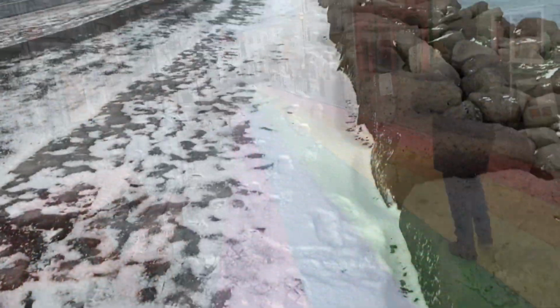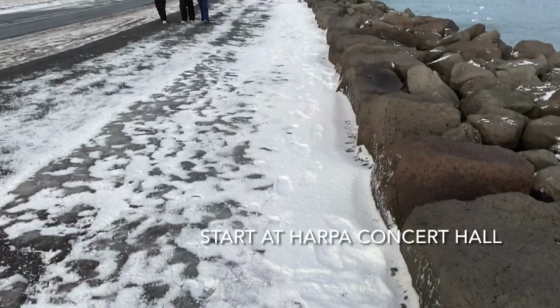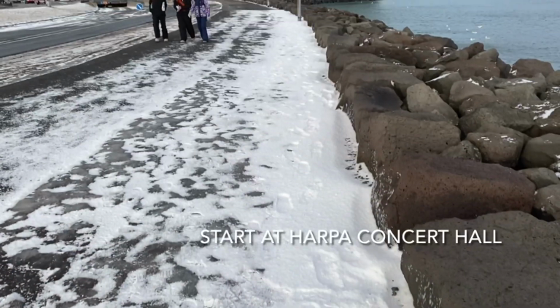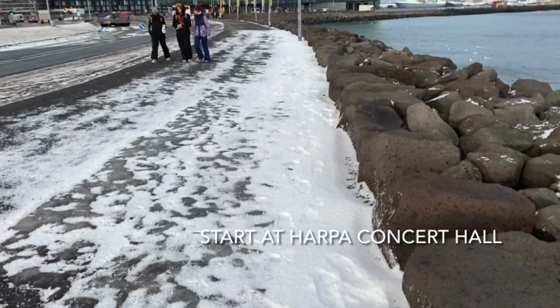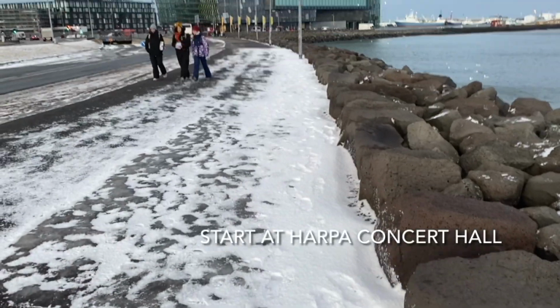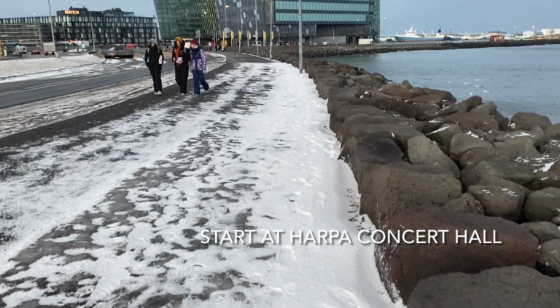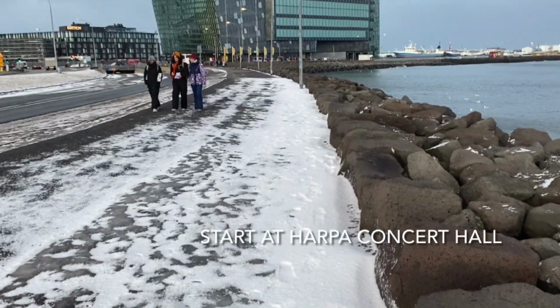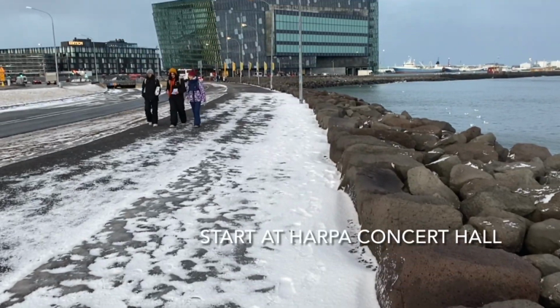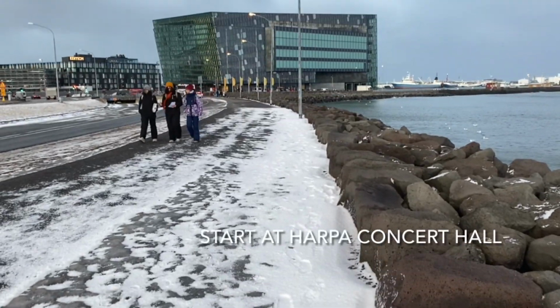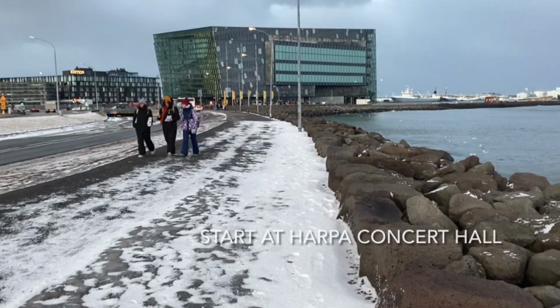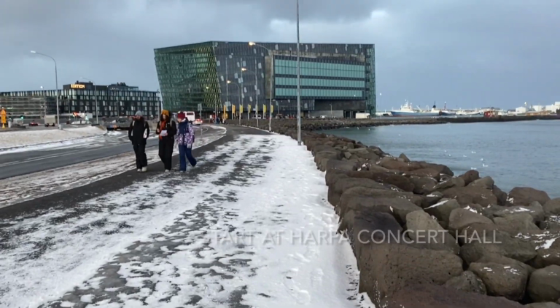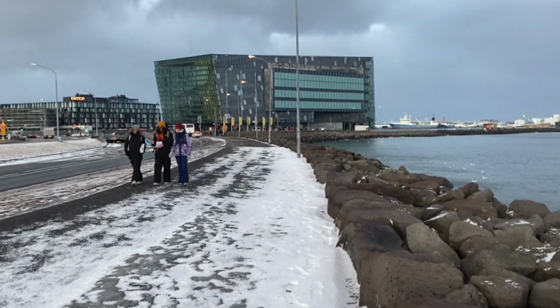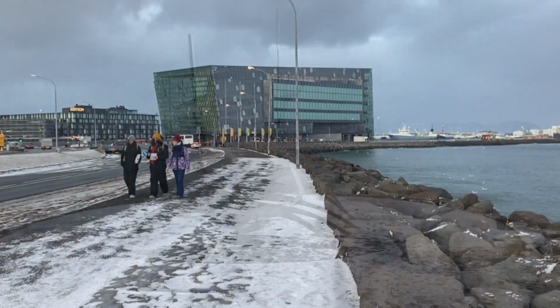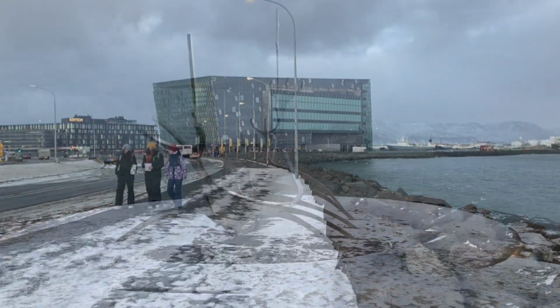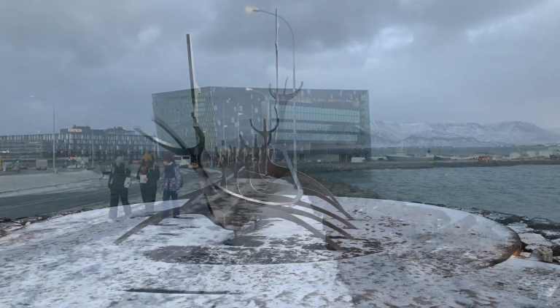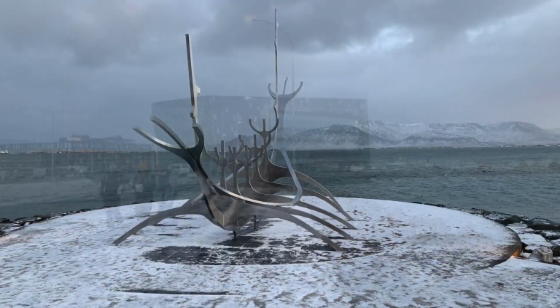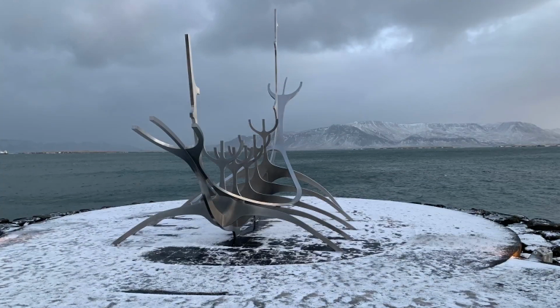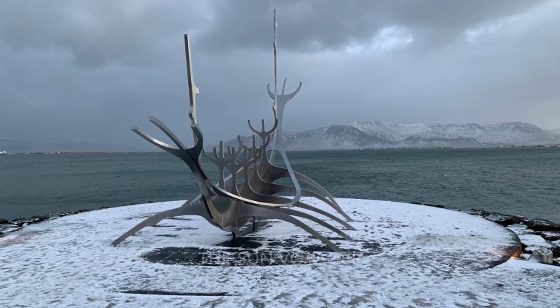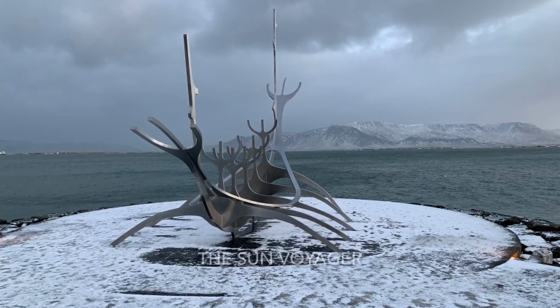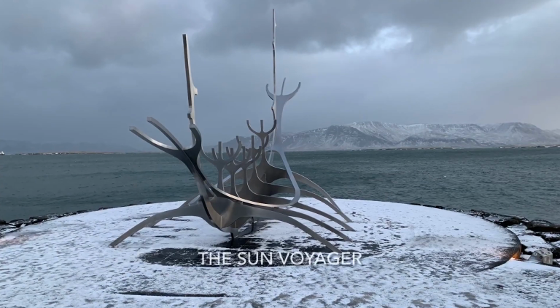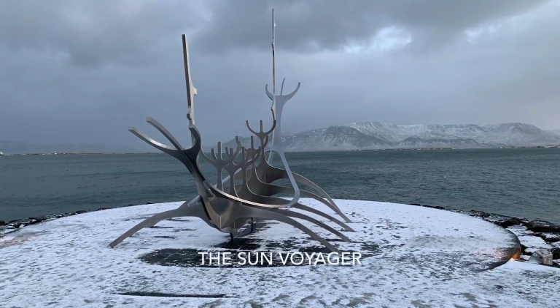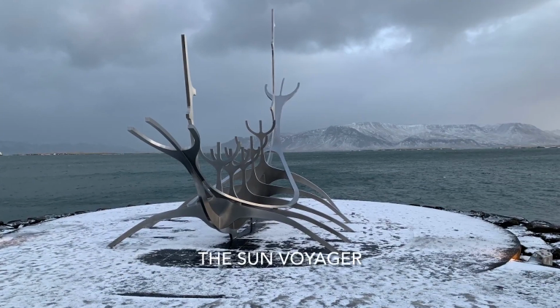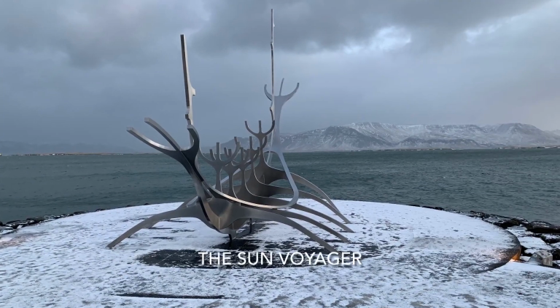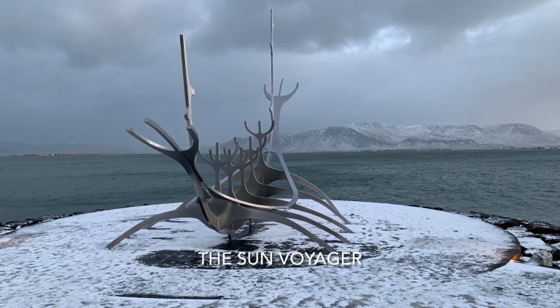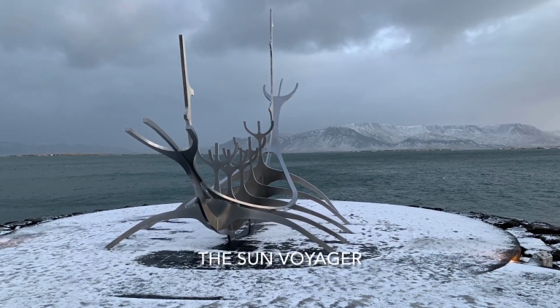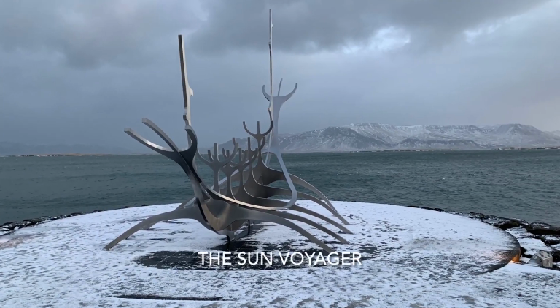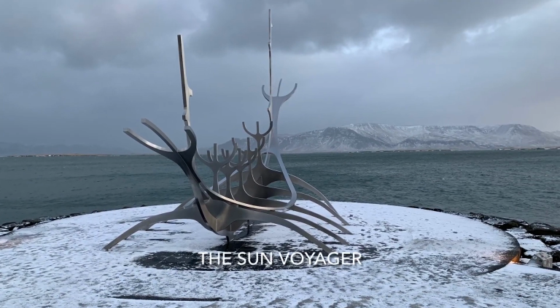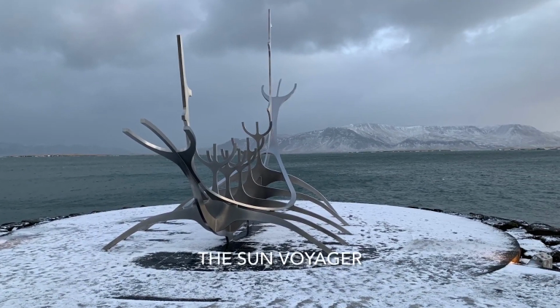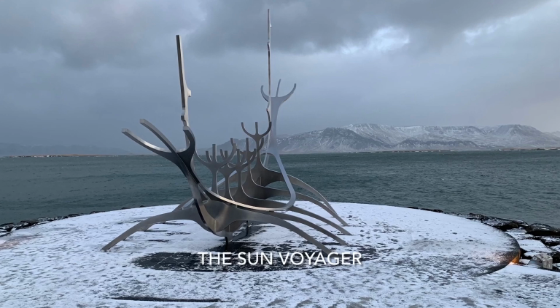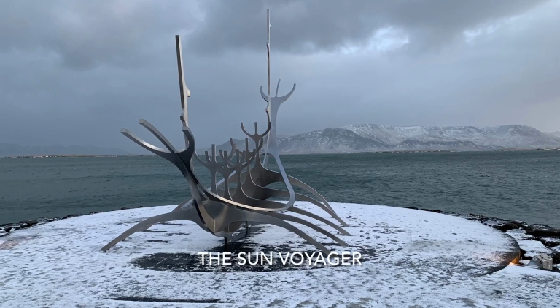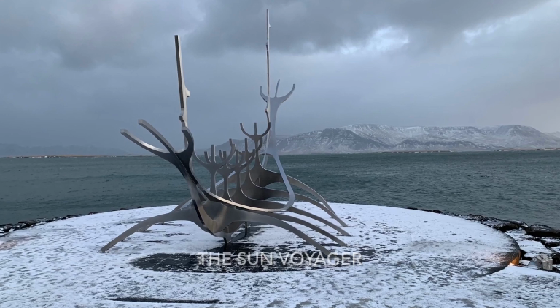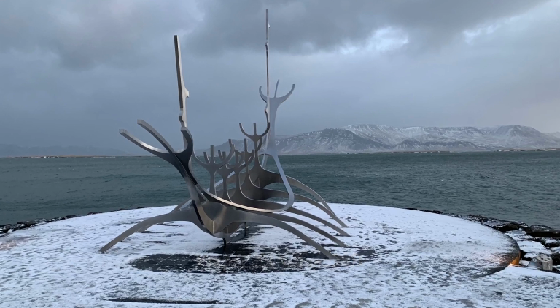We started out at Harpa Concert Hall before making our way down the Esplanade to the amazing Sun Voyager sculpture.